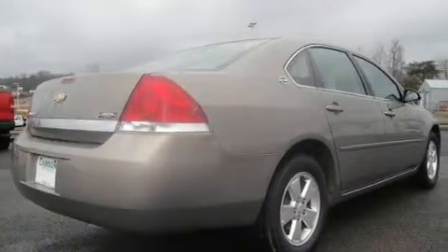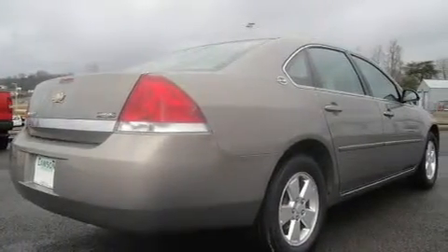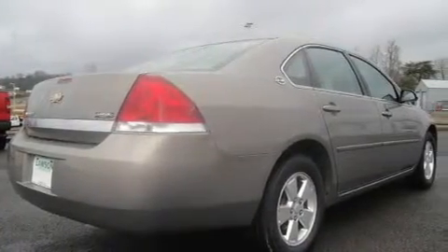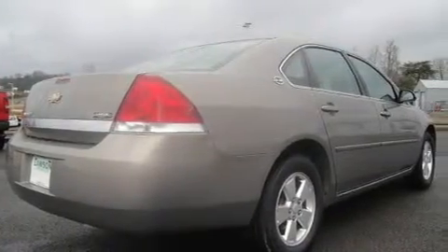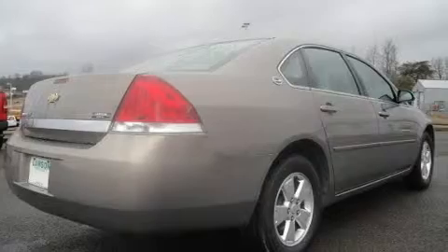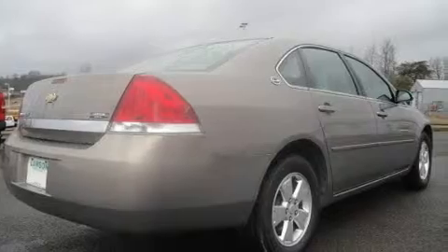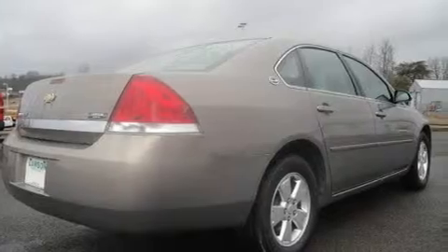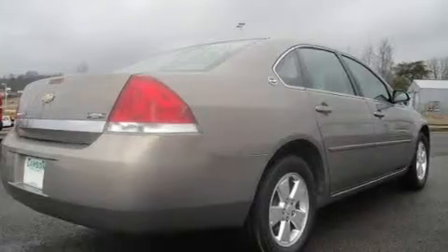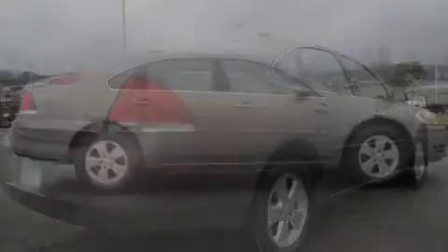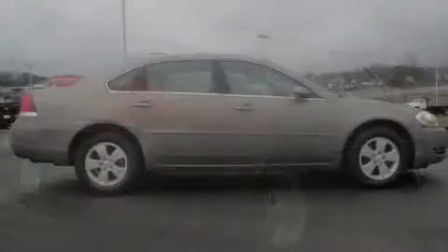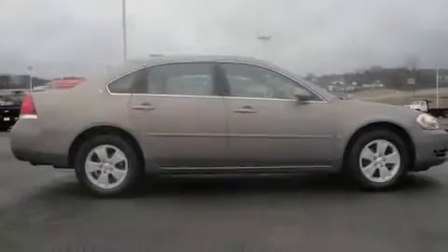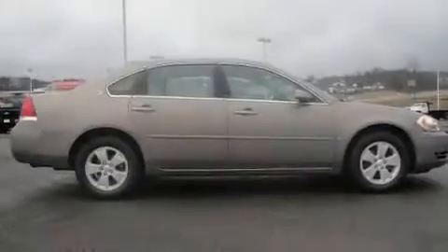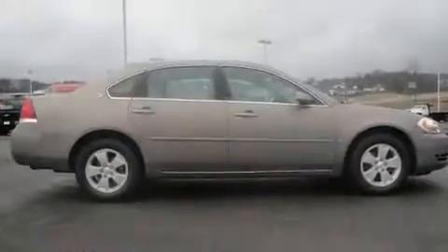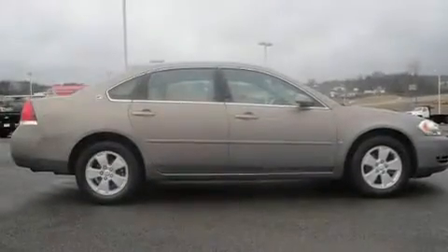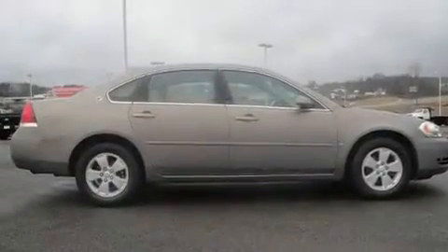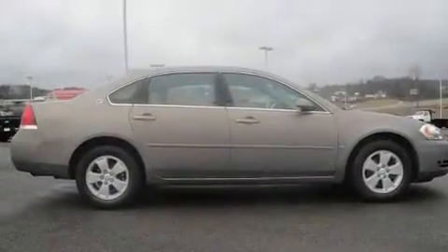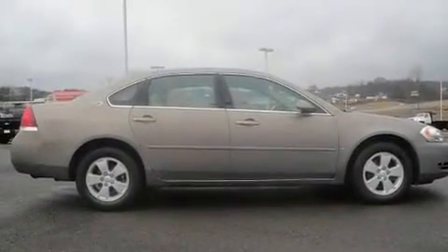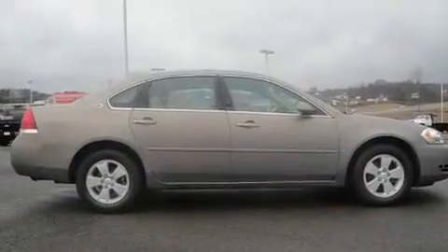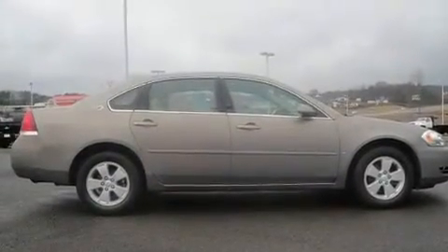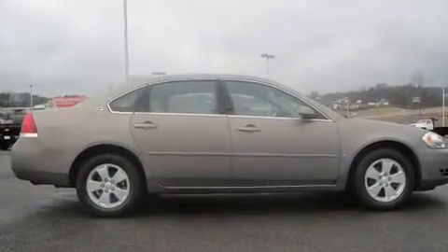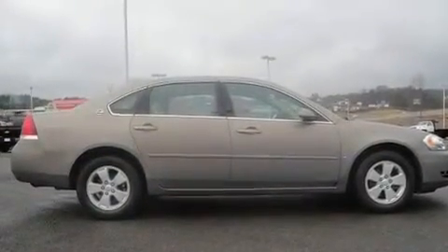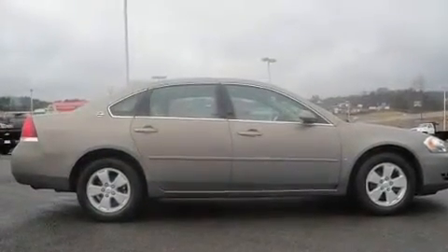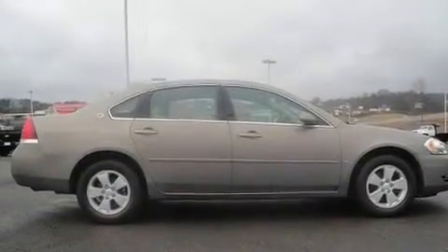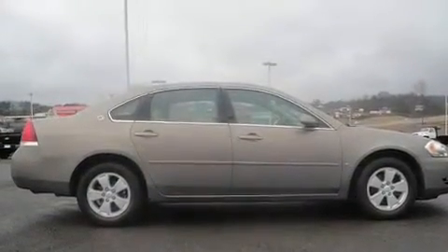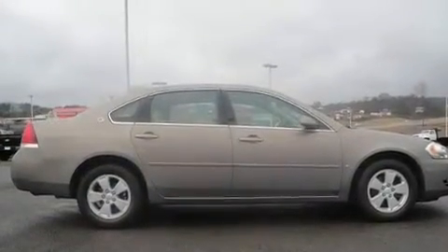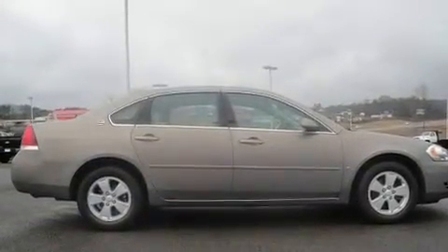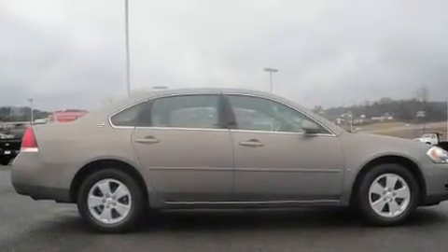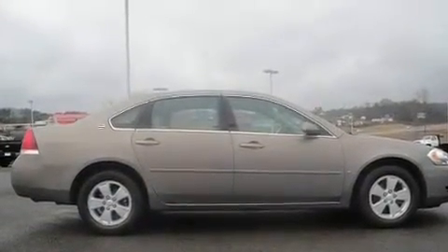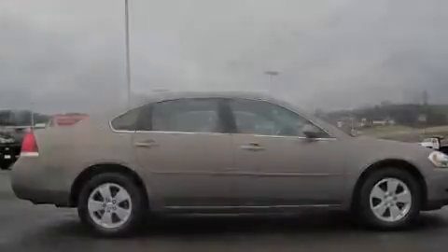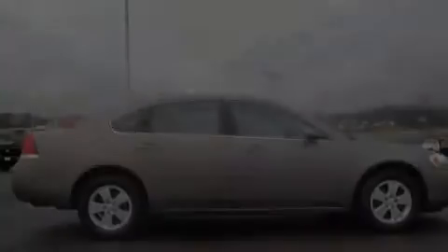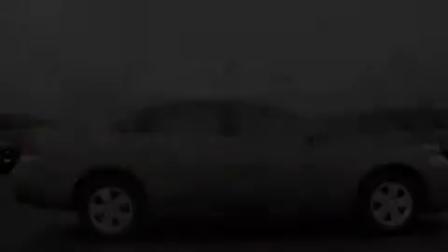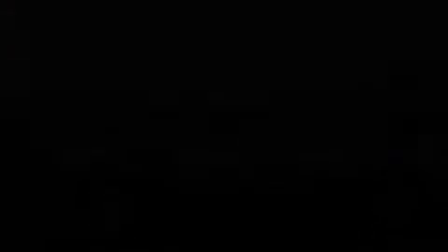Additional features include a passenger side vanity mirror, a low-tire pressure indicator, an auto-dimming rearview mirror, and an anti-theft protection system.